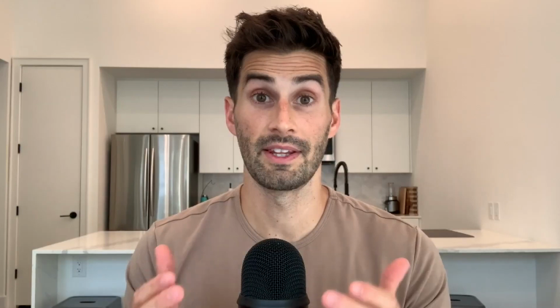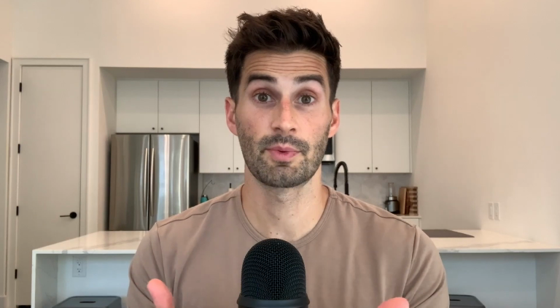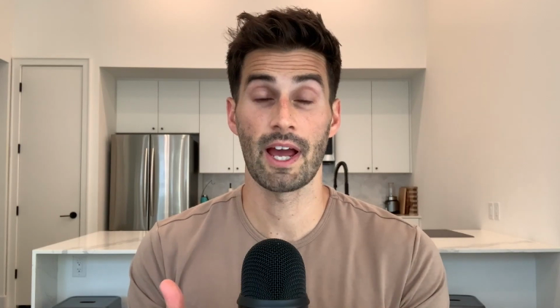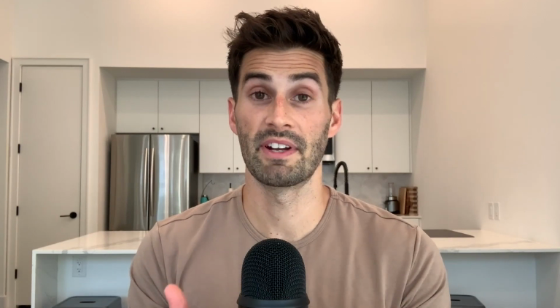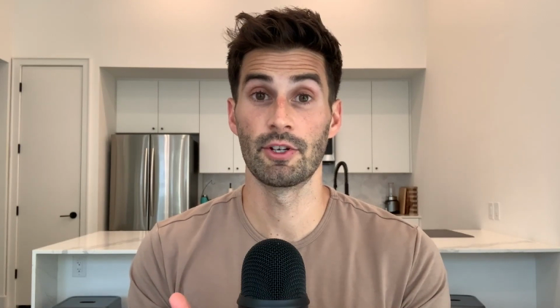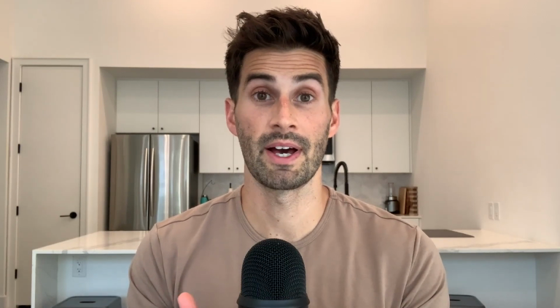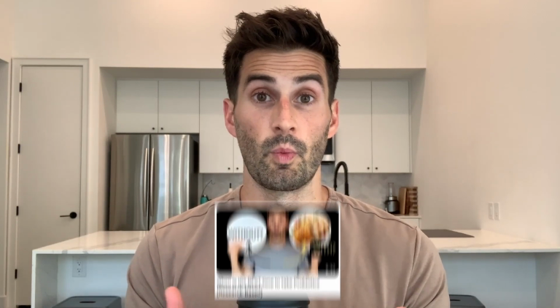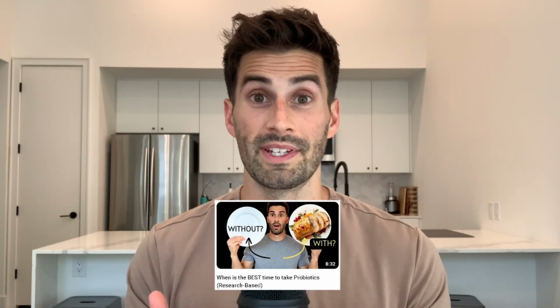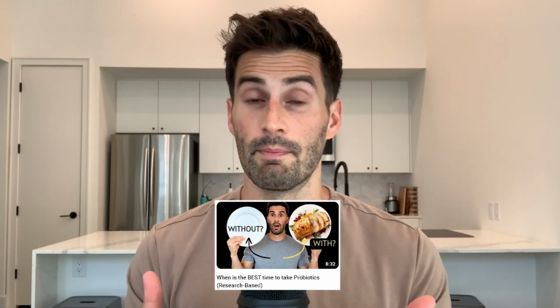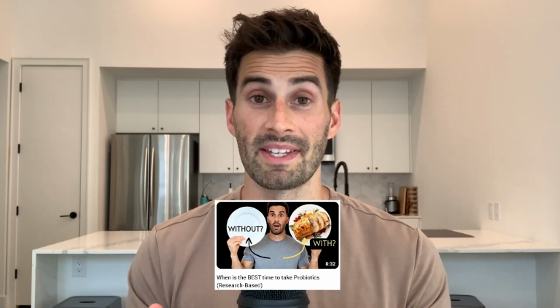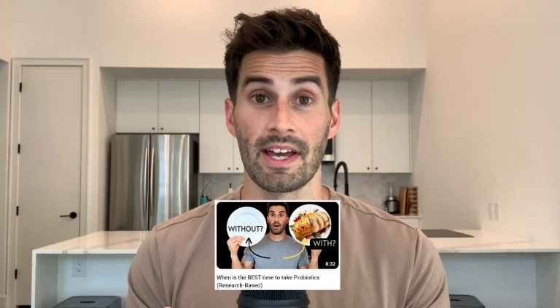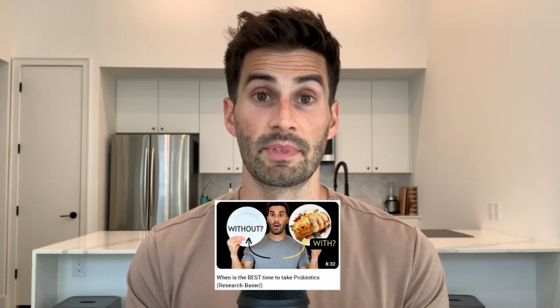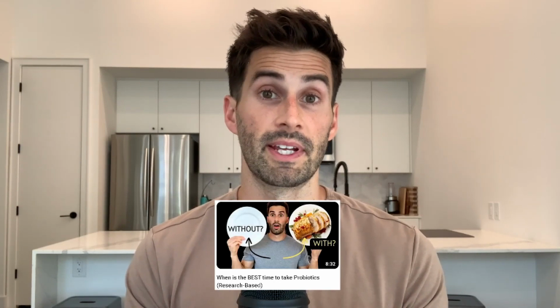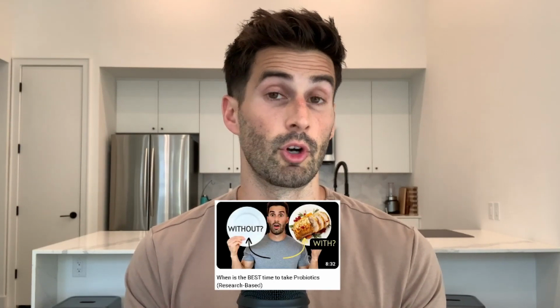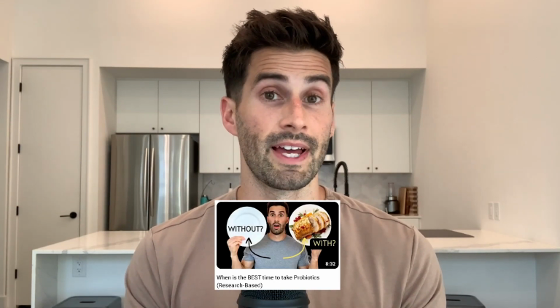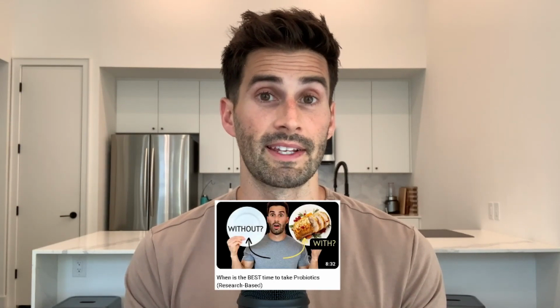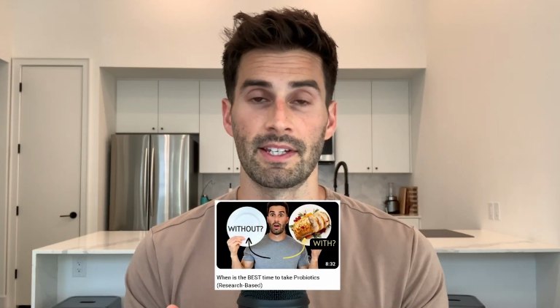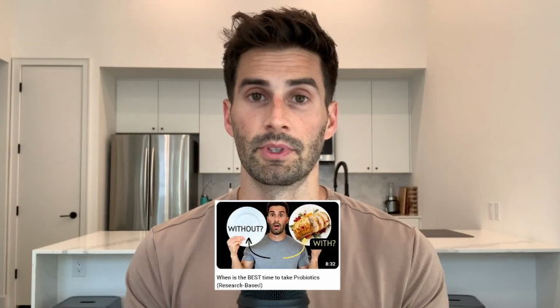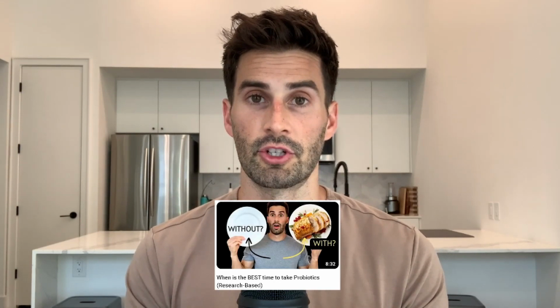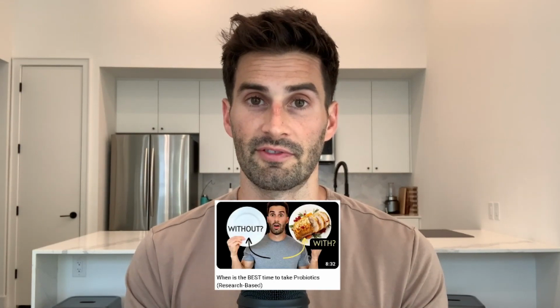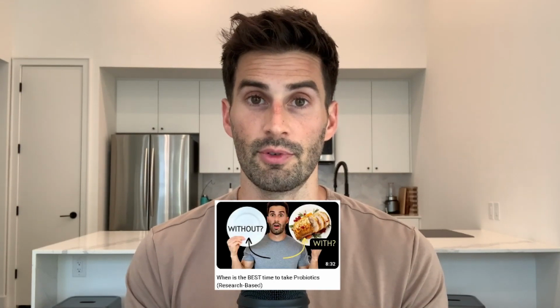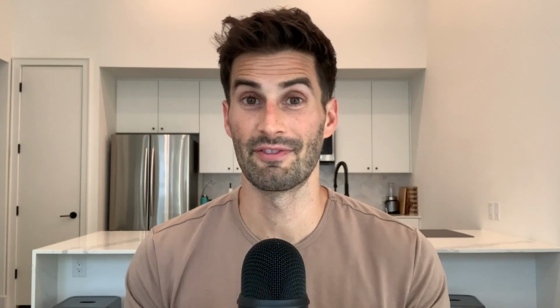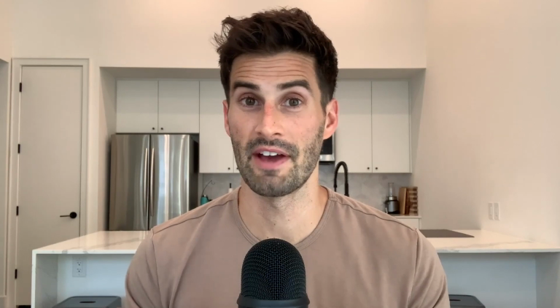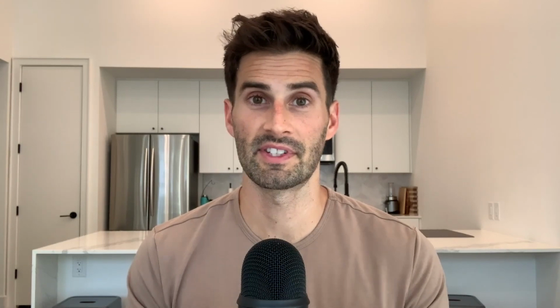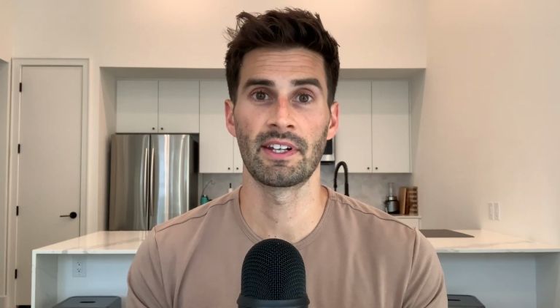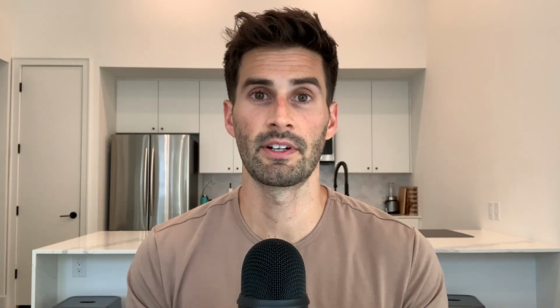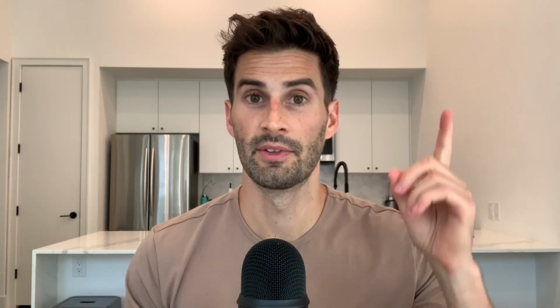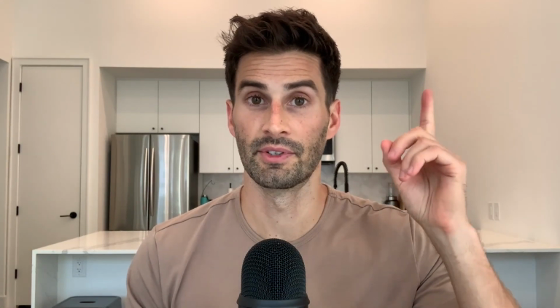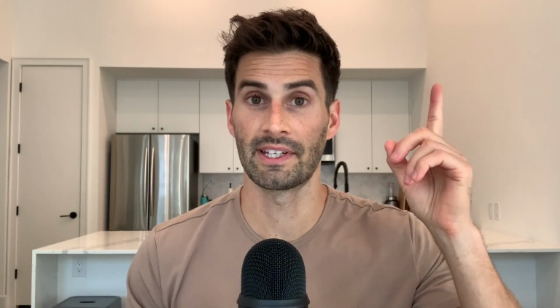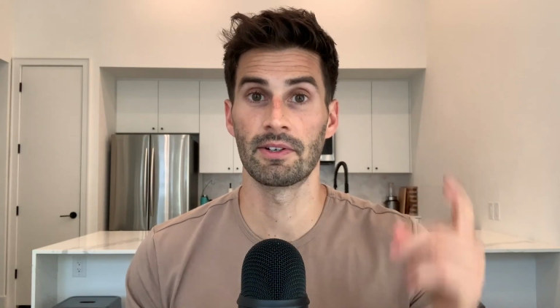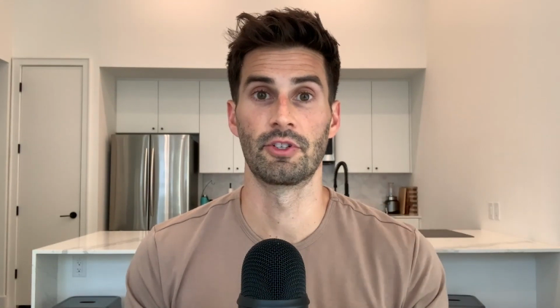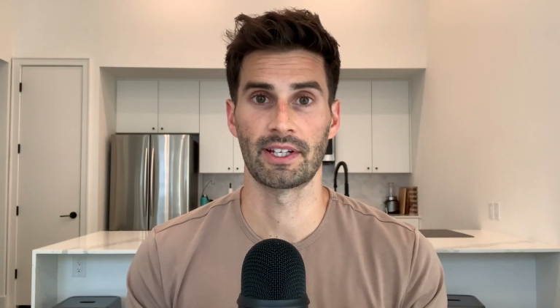Last week I made a video on what is the best time to take probiotics in relation to food. If you haven't seen it already, there's a link here to check it out.